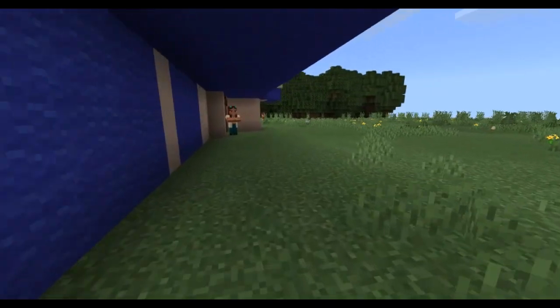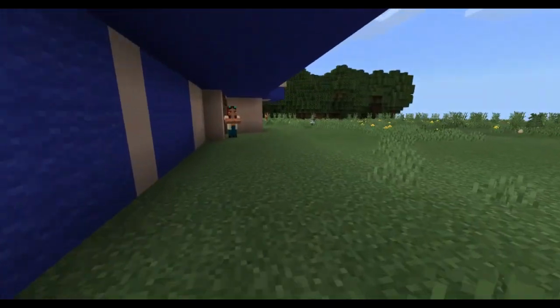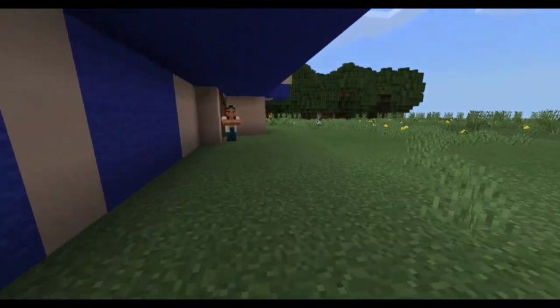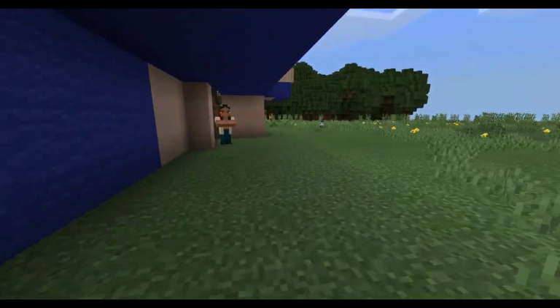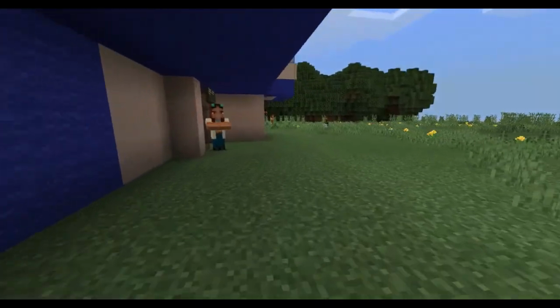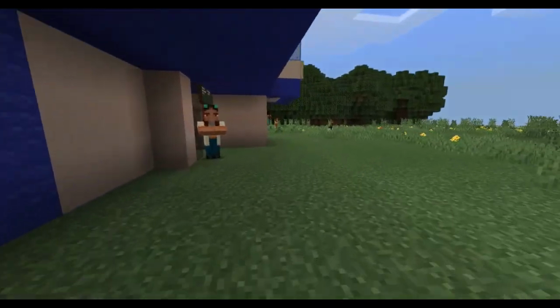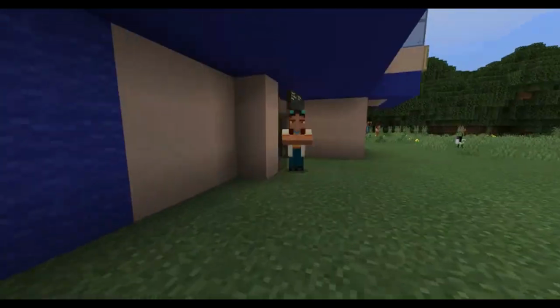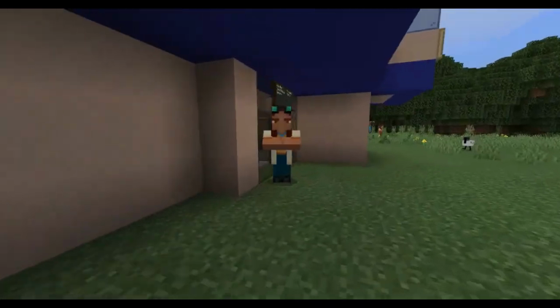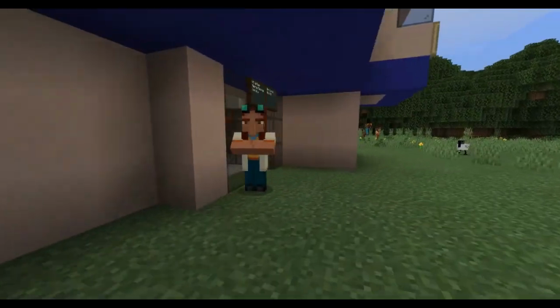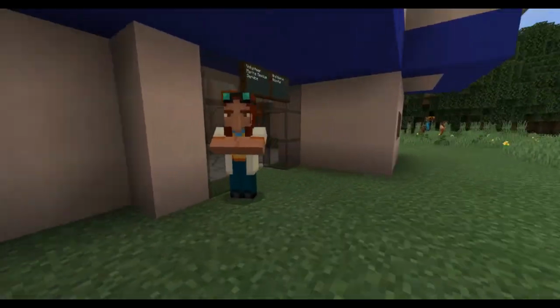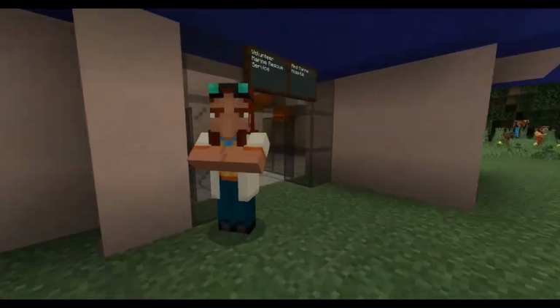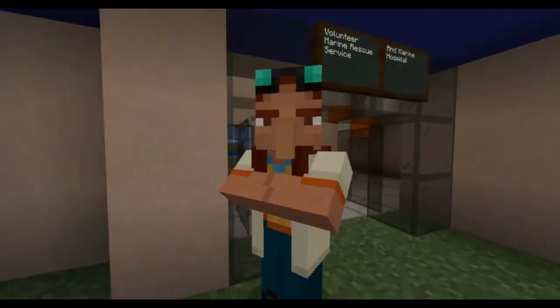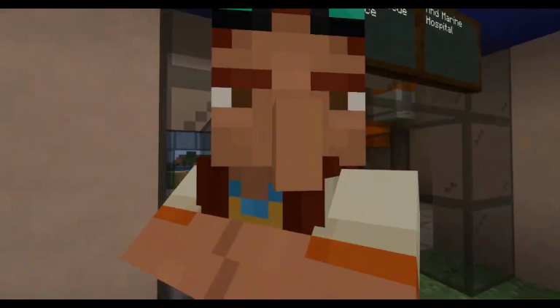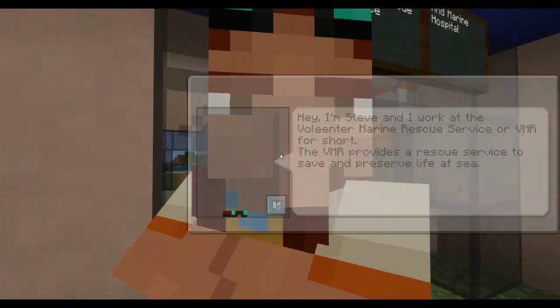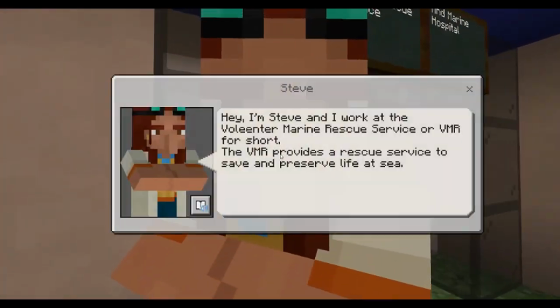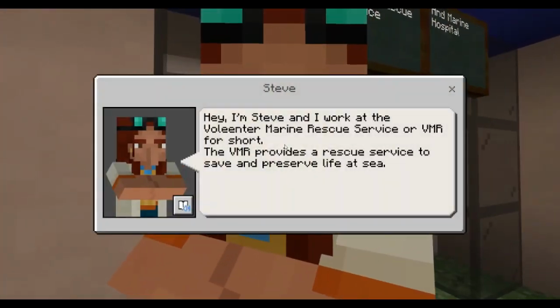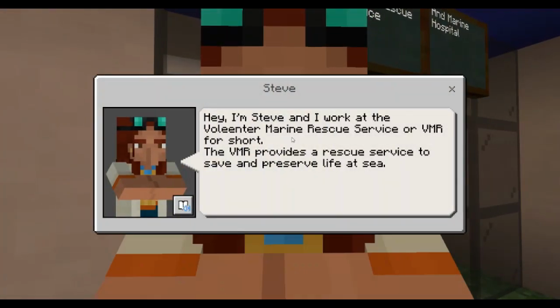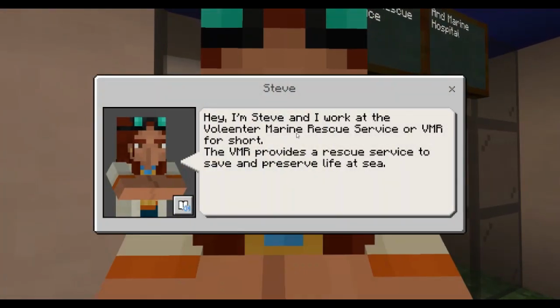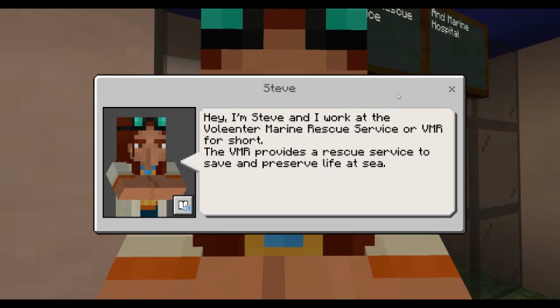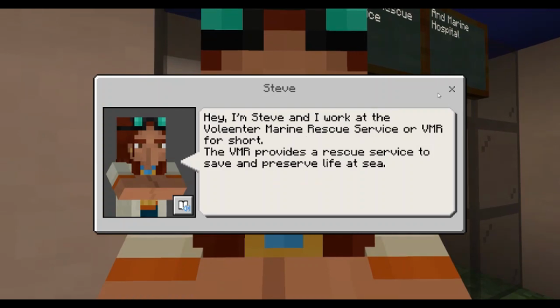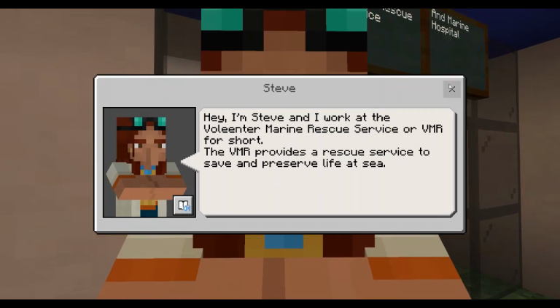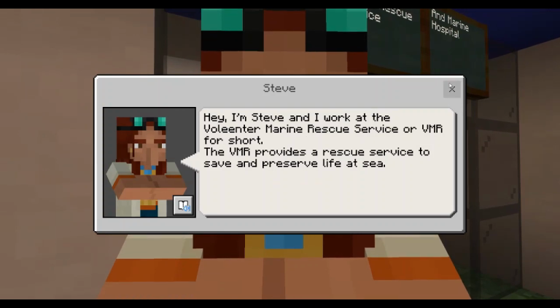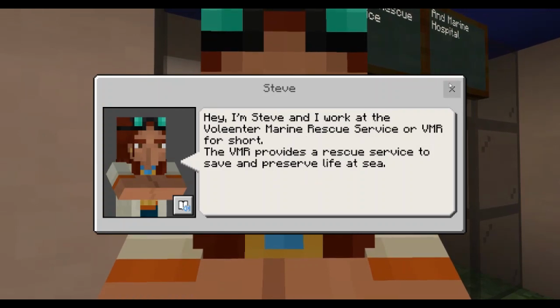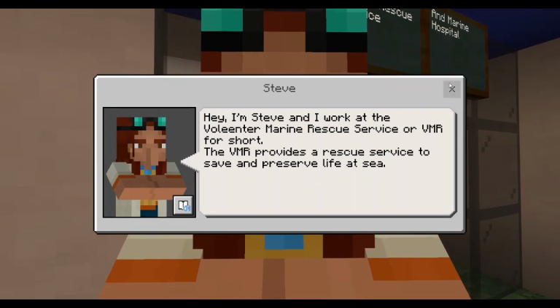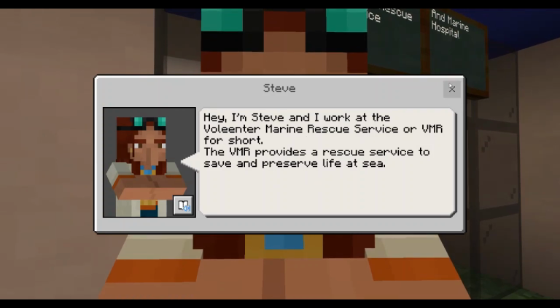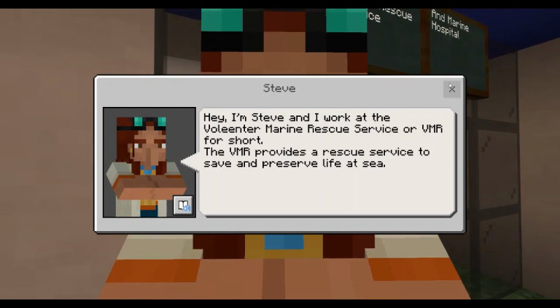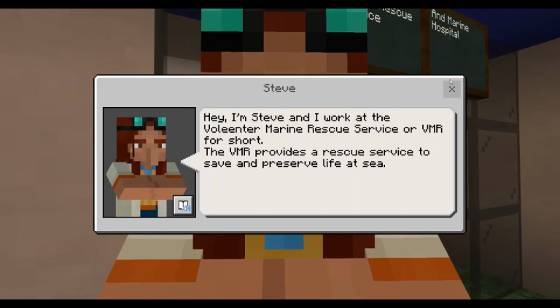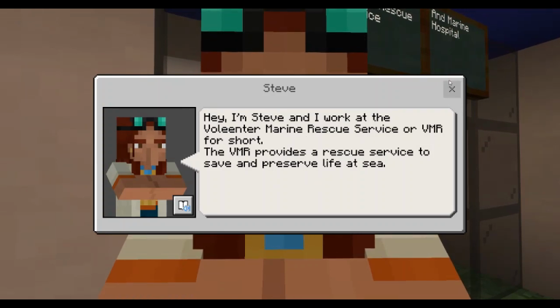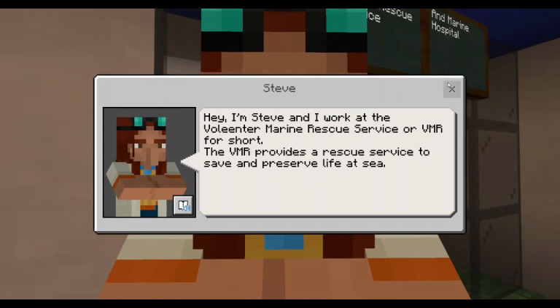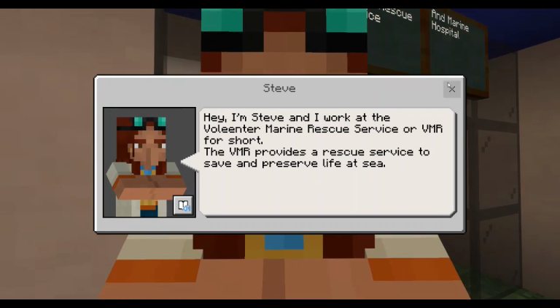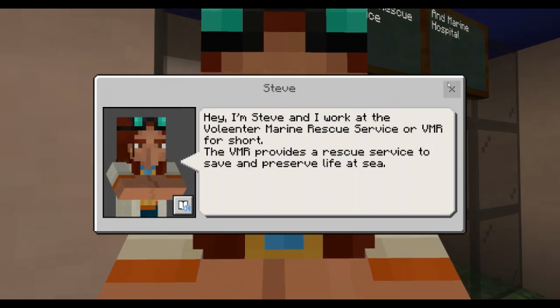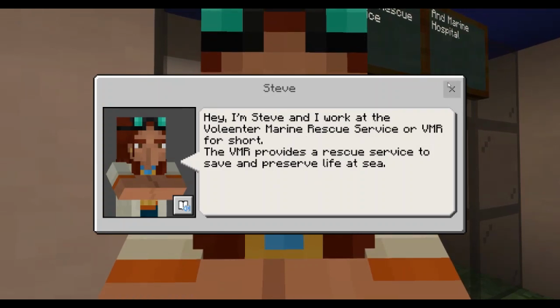On the left is a volunteer marine rescue service to save lives of people at sea. You can say hello to Steve who will tell you about the VMR.